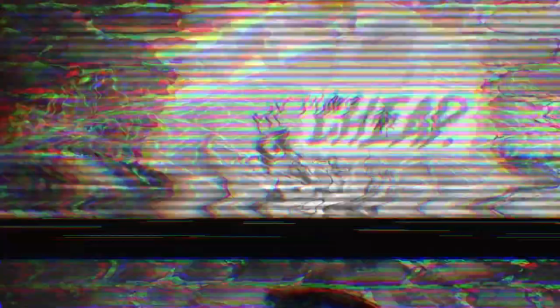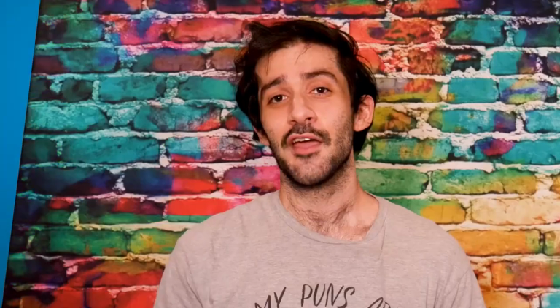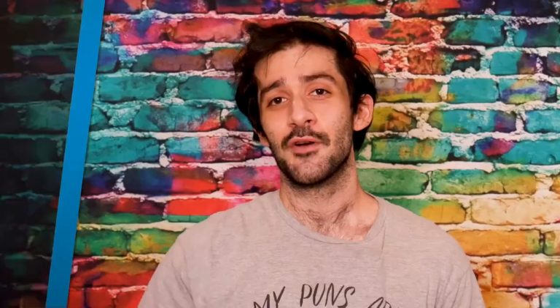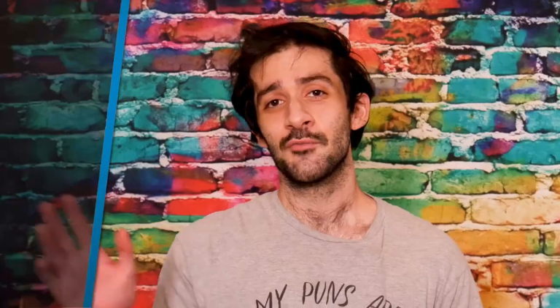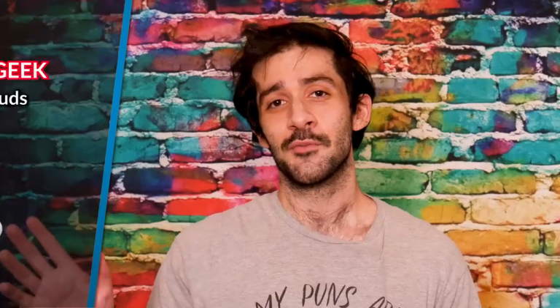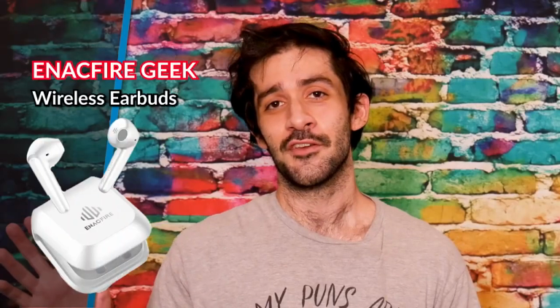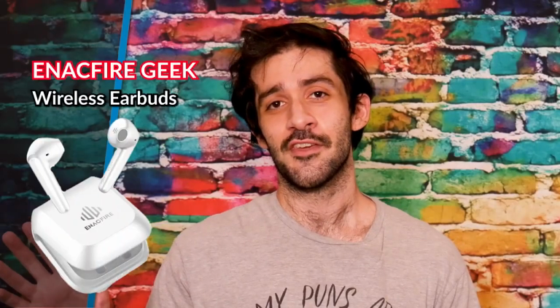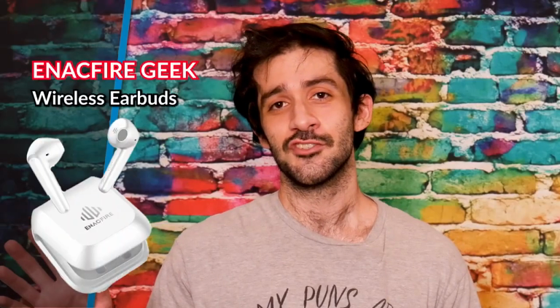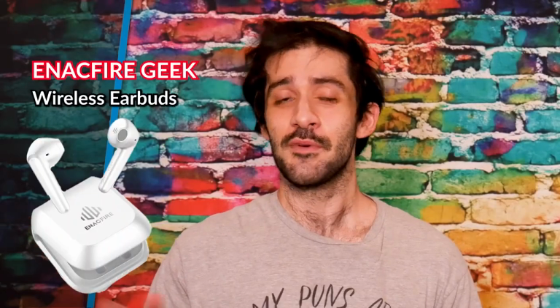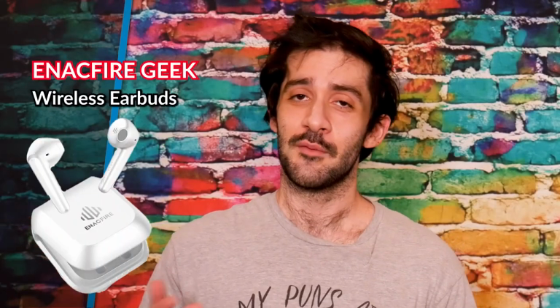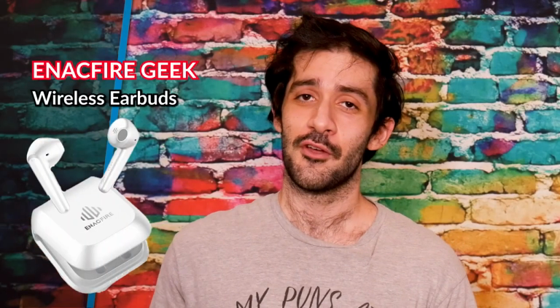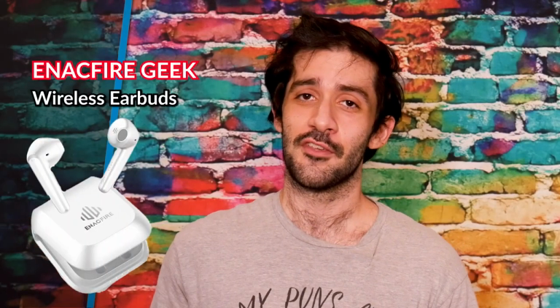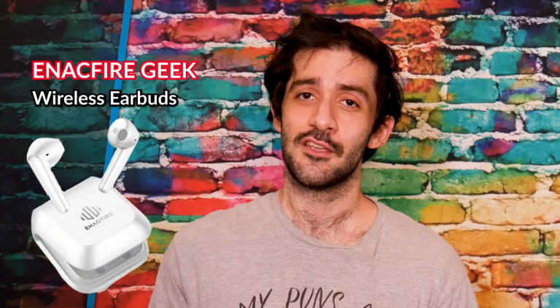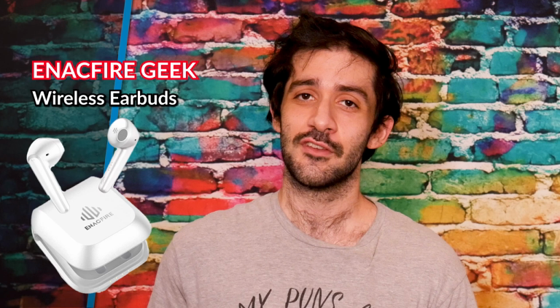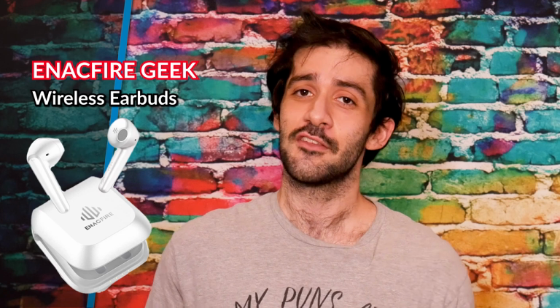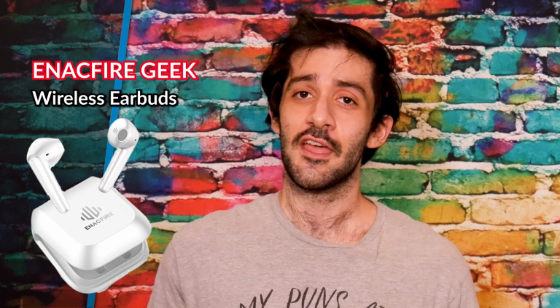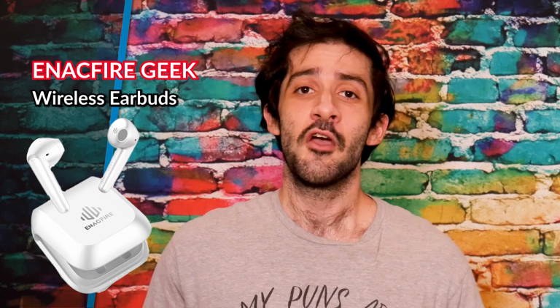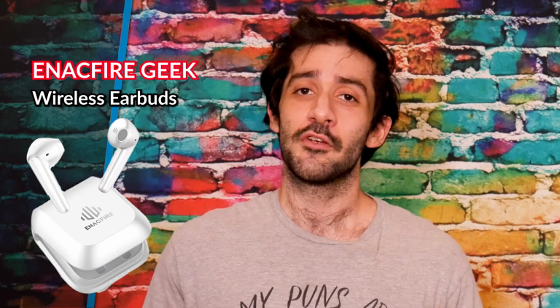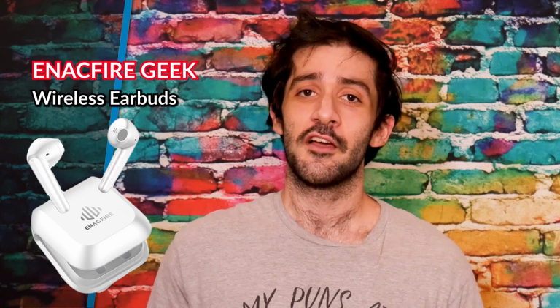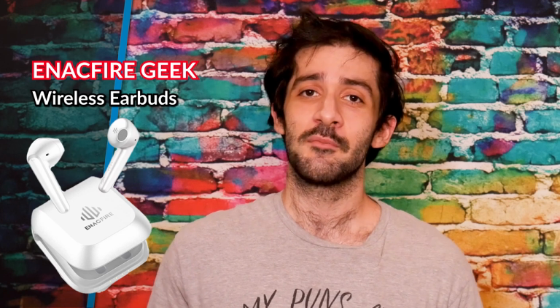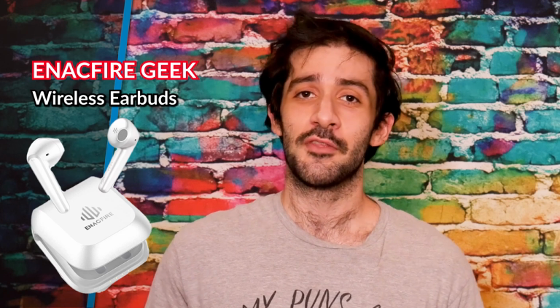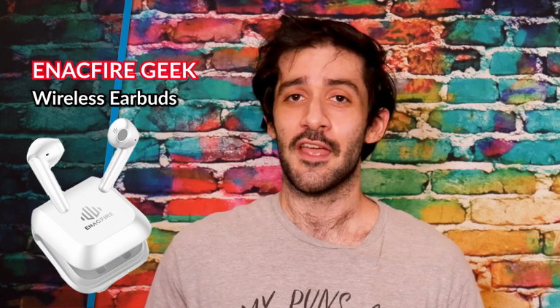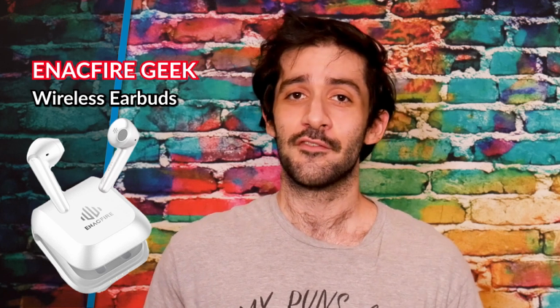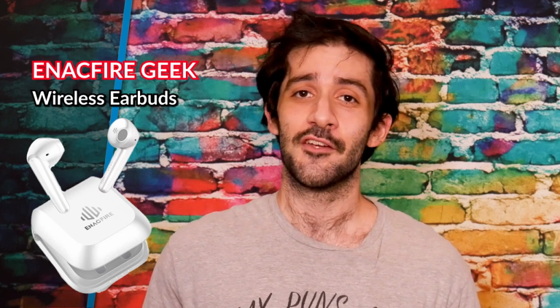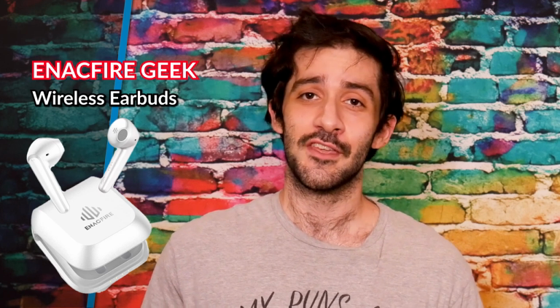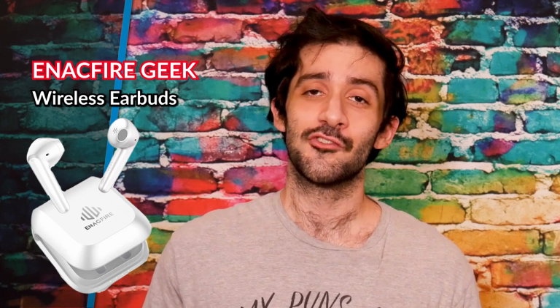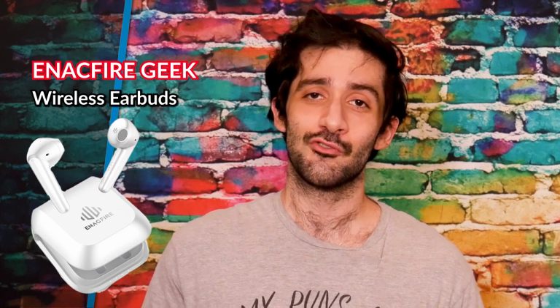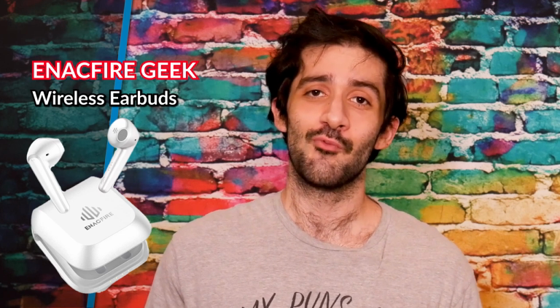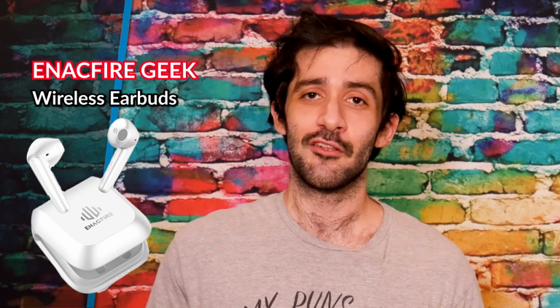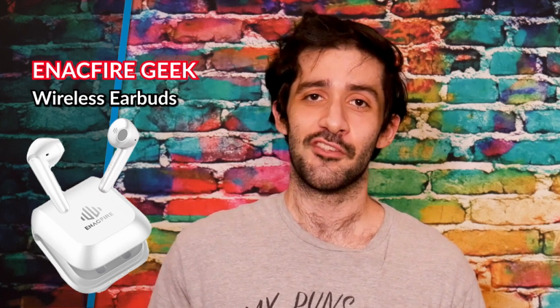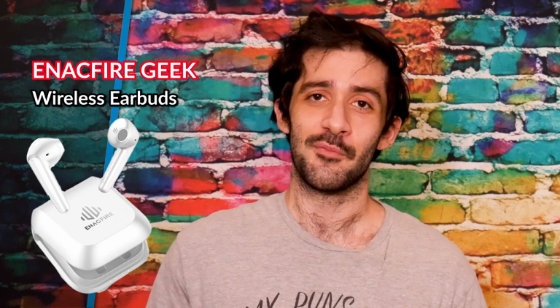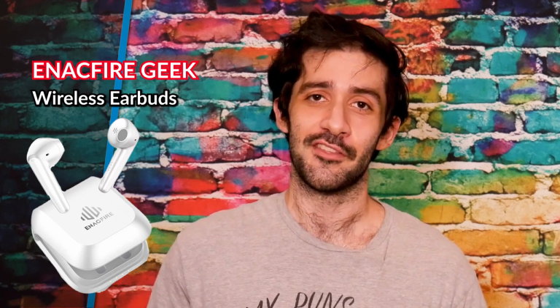Hi everyone! Welcome to Good Tech Cheap. I'm your host, Adrian, and today we're talking about the Enacfire Geek True Wireless Earbuds.